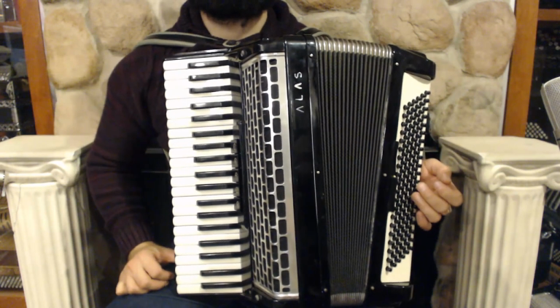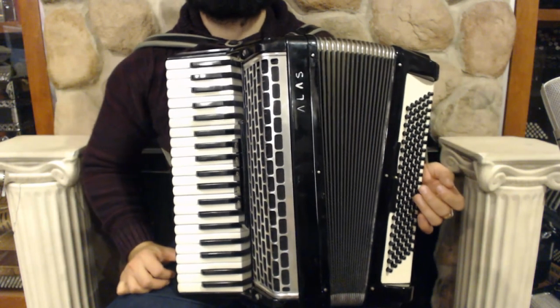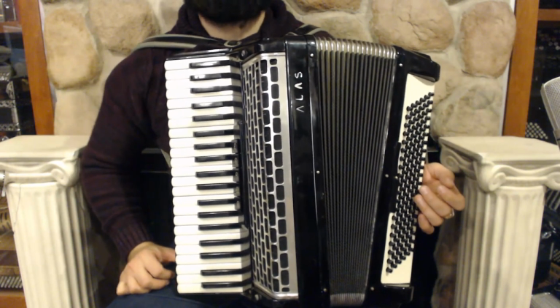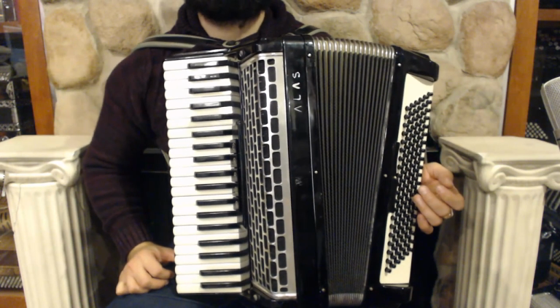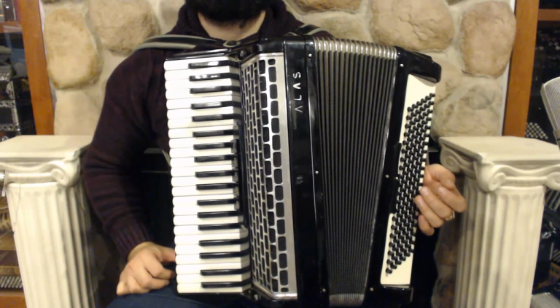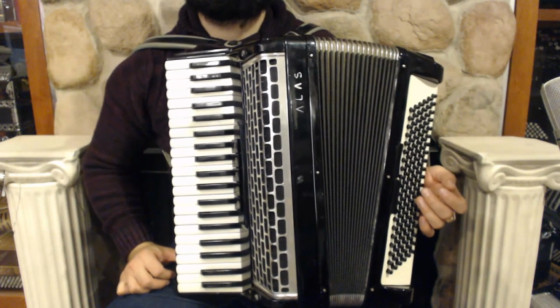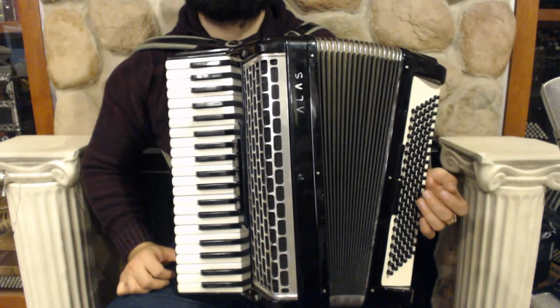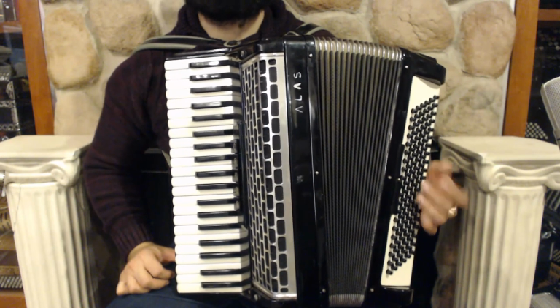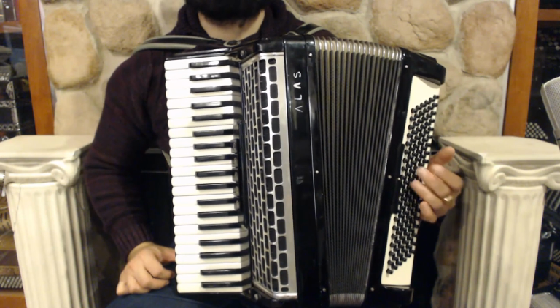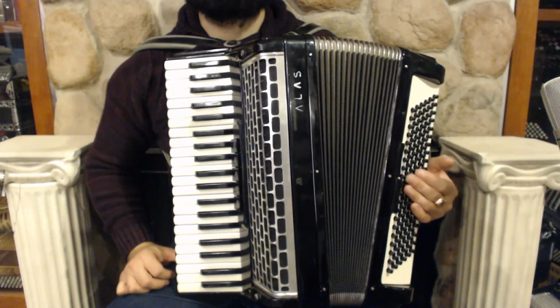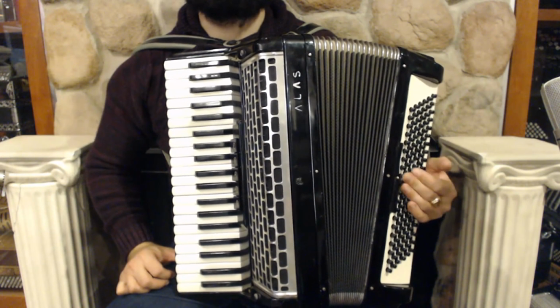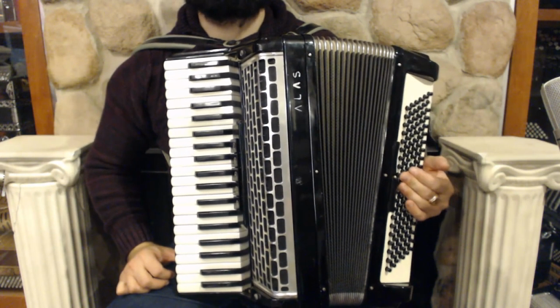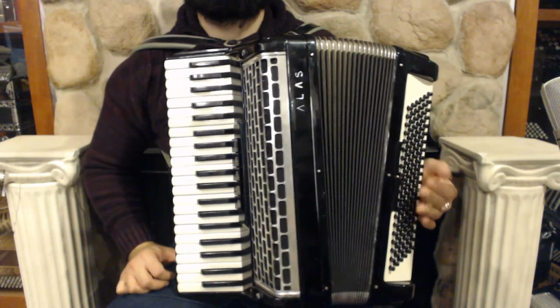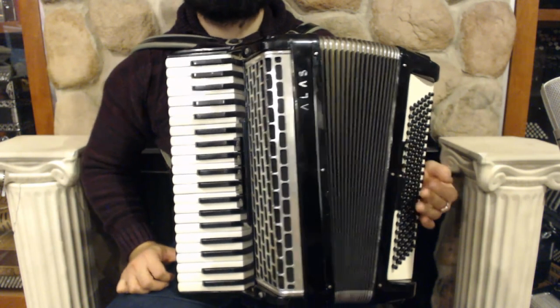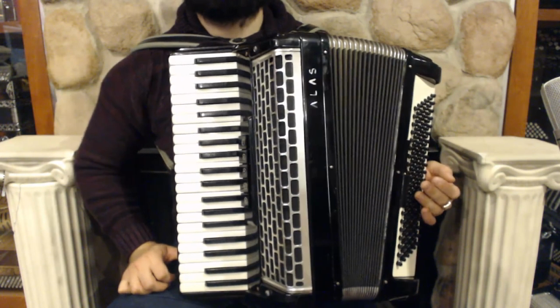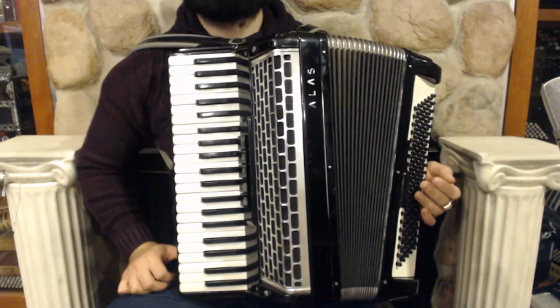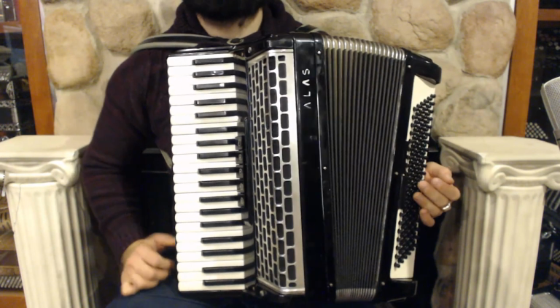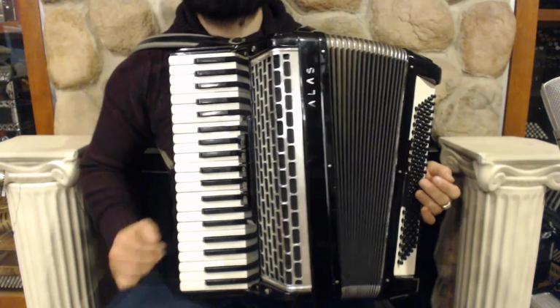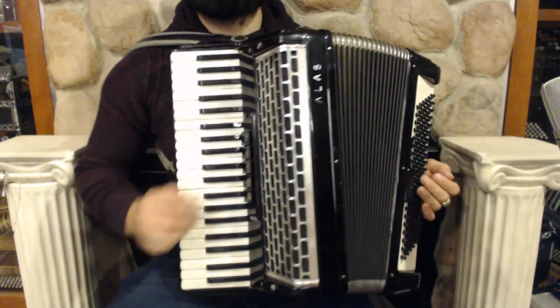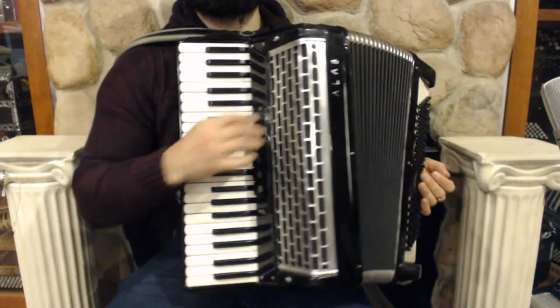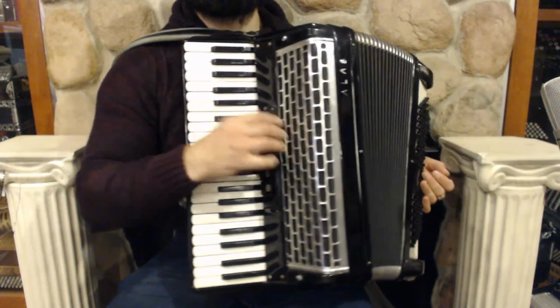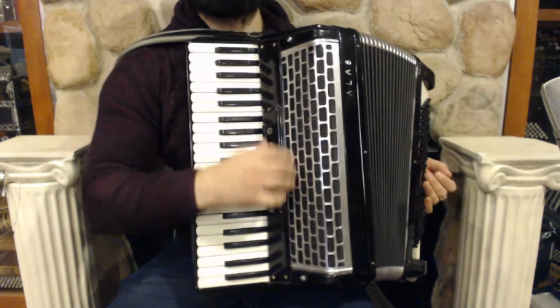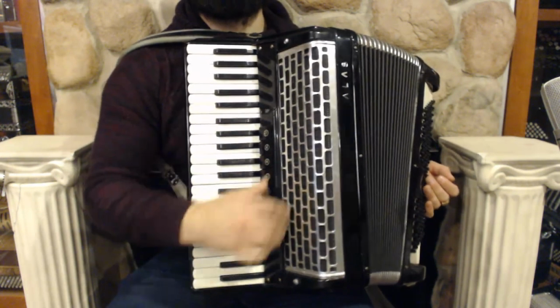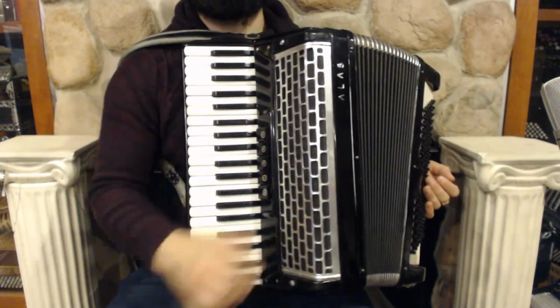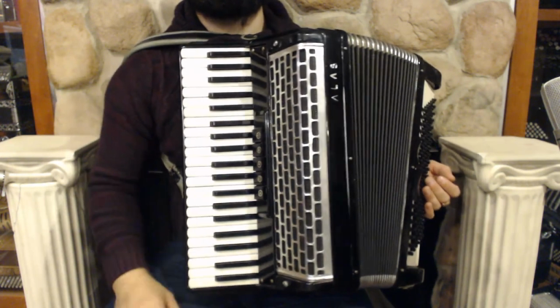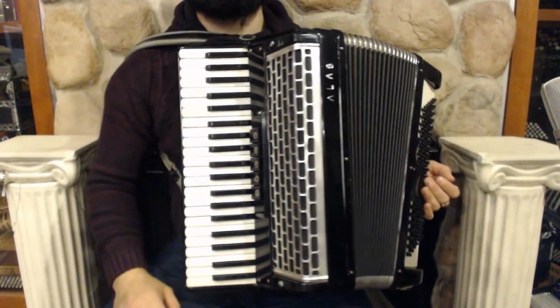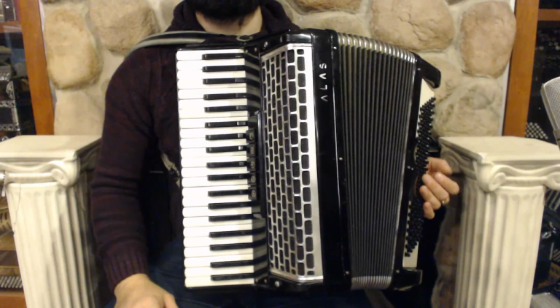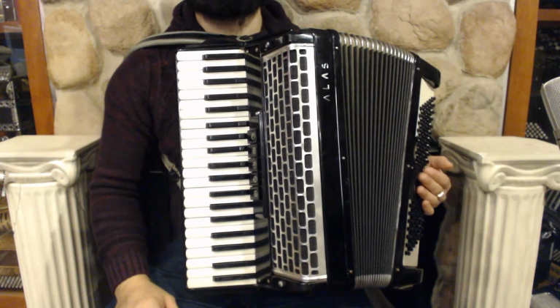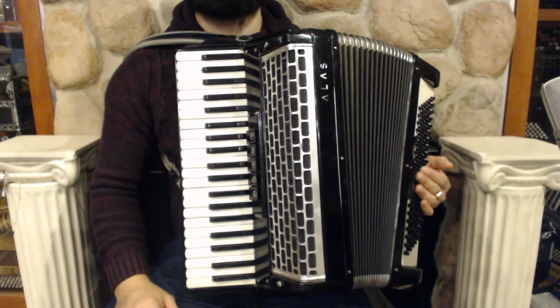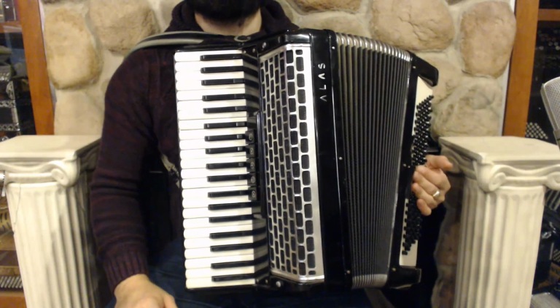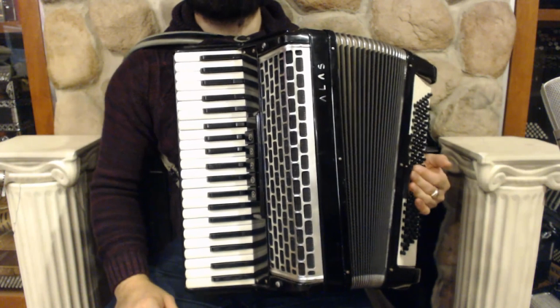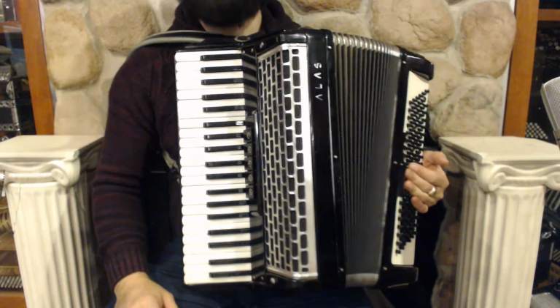On the treble side we have 41 keys, 5 register switches and 2 sets of reeds.